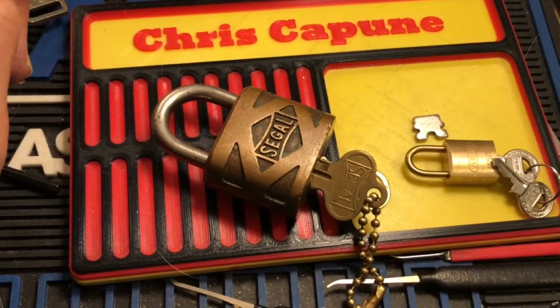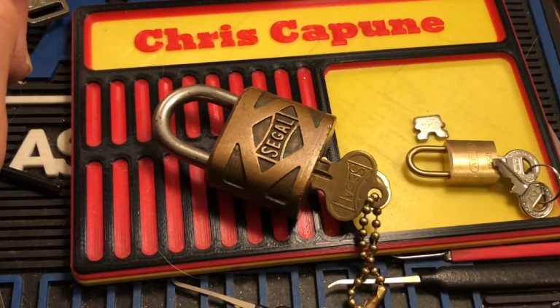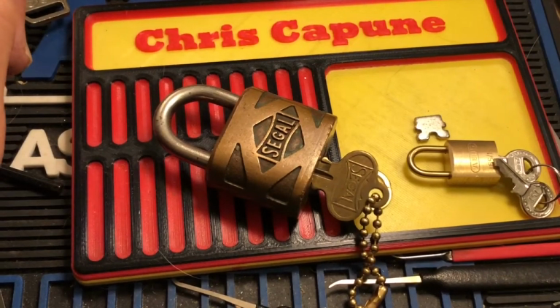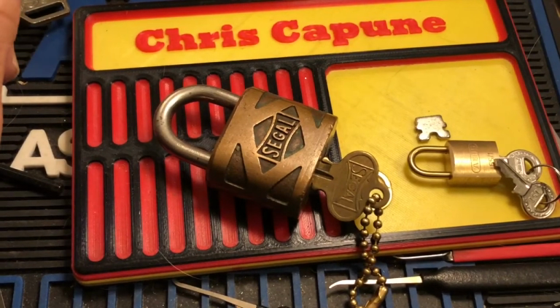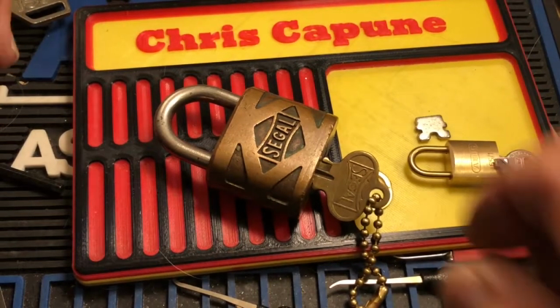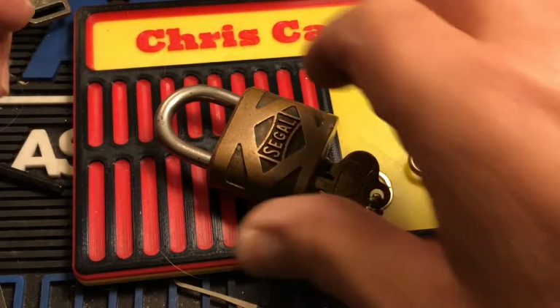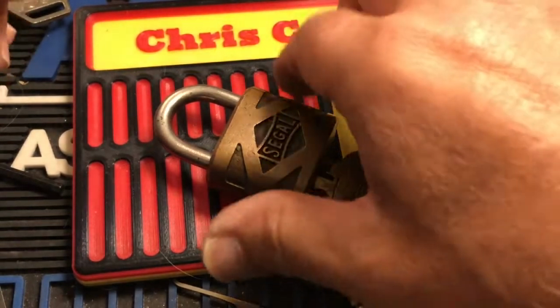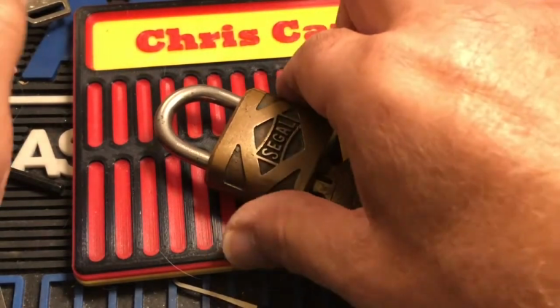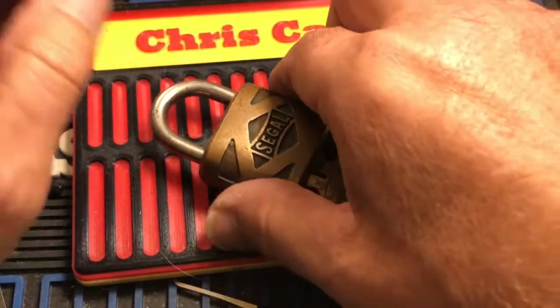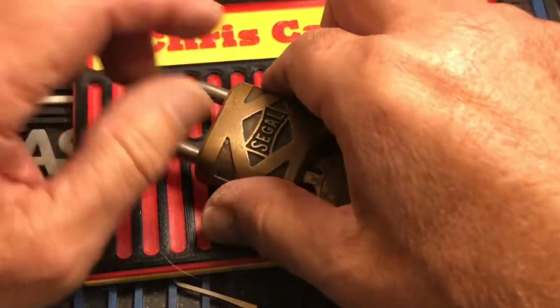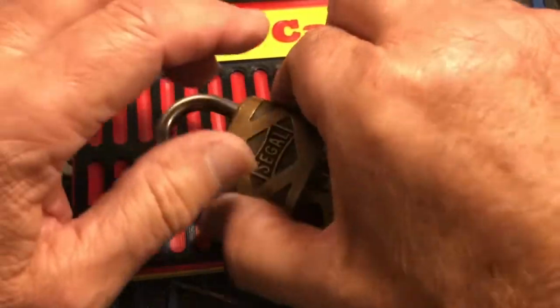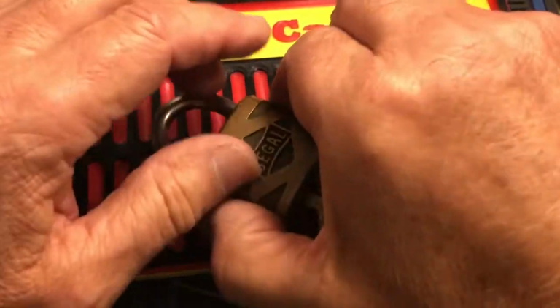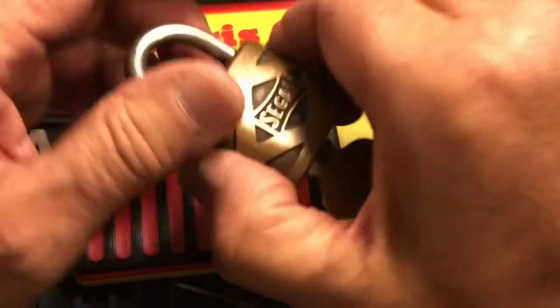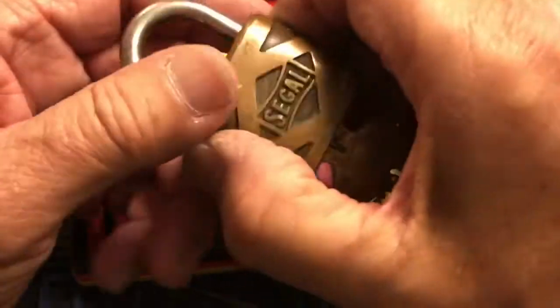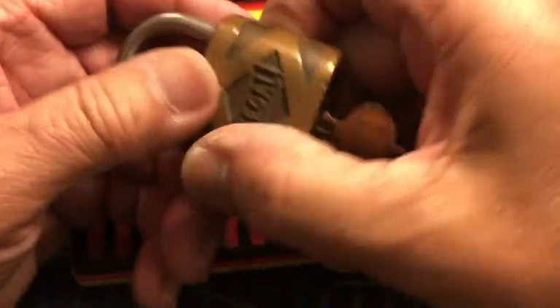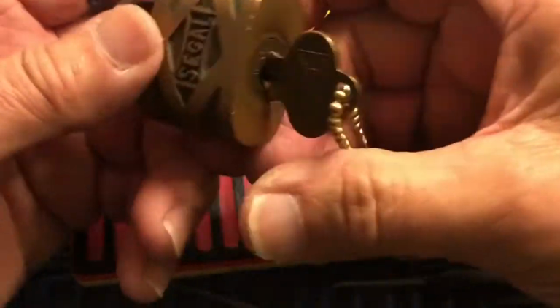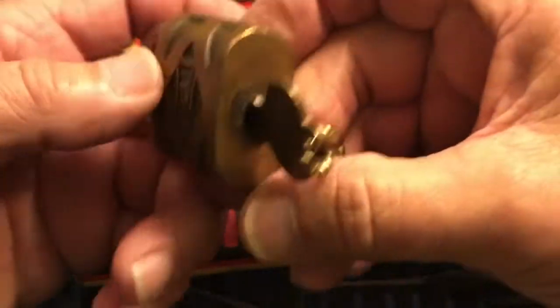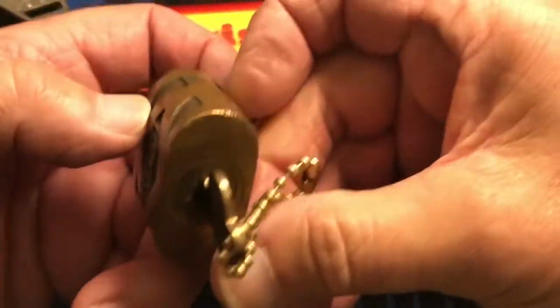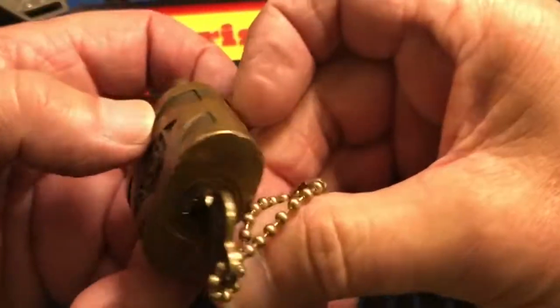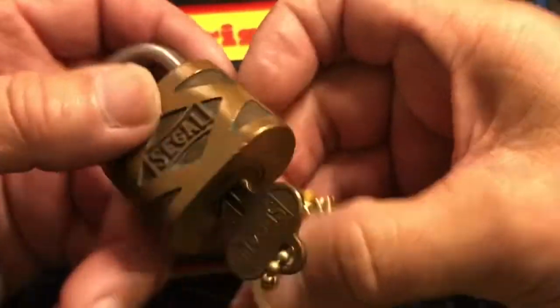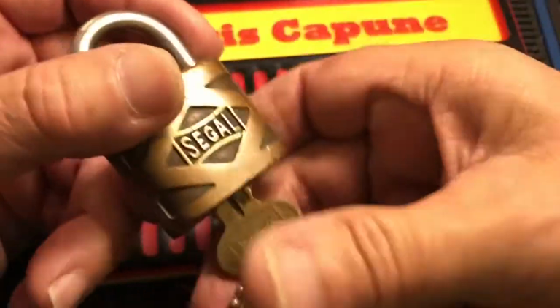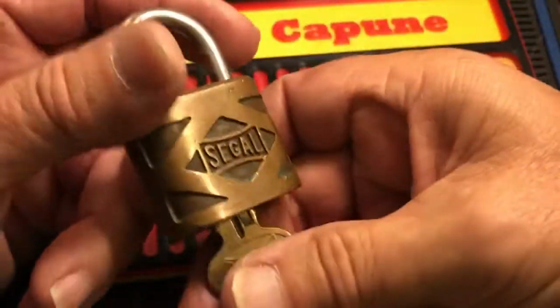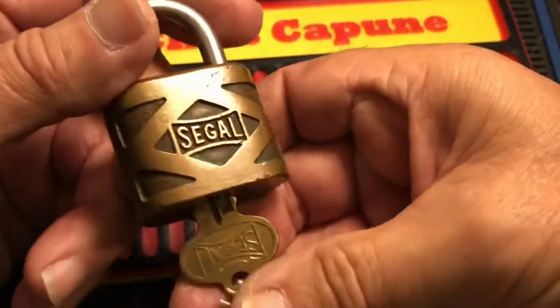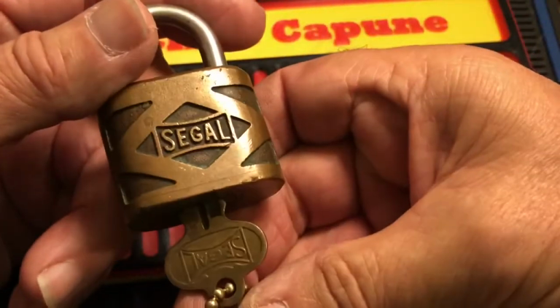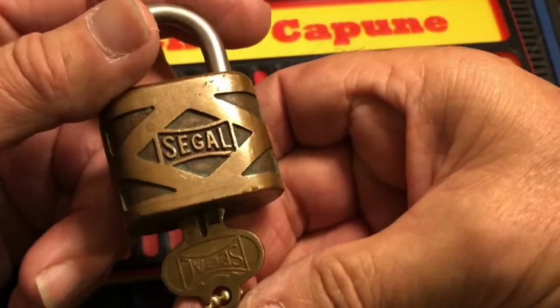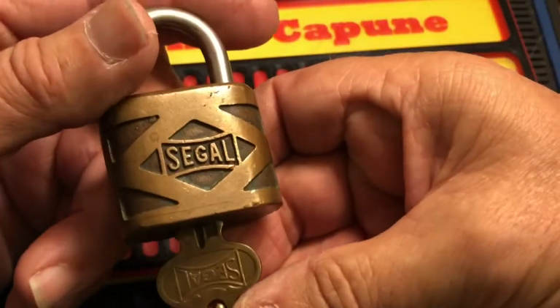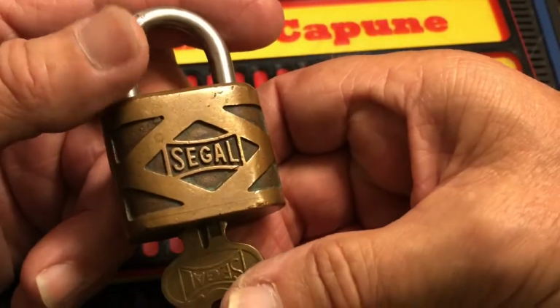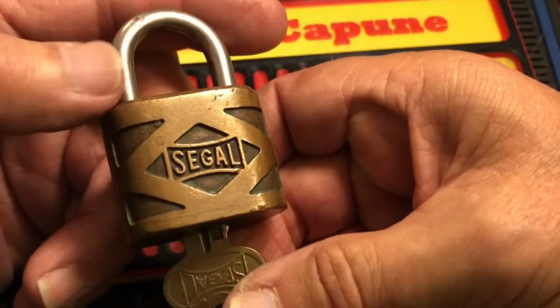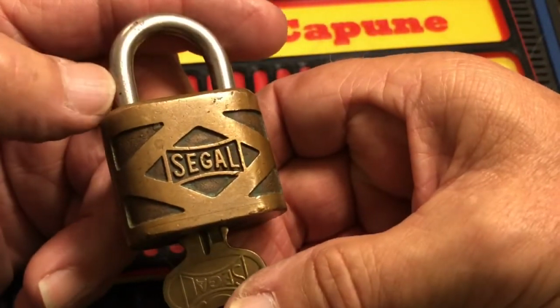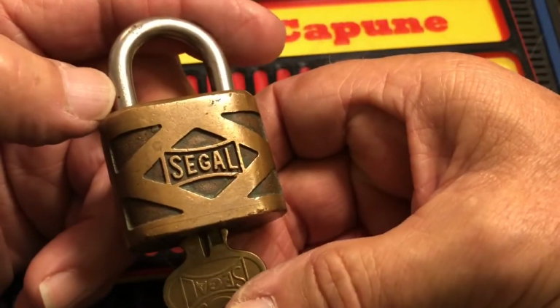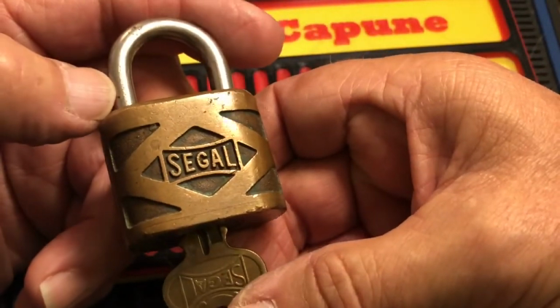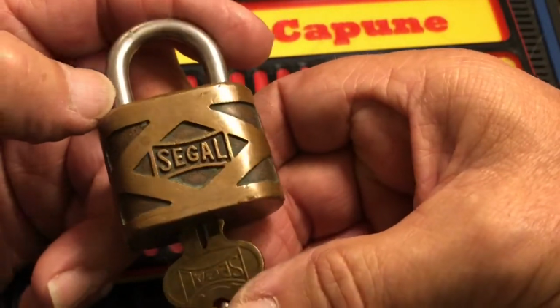Hi there, Chris here. Welcome to another edition of Stock Lock Sunday.